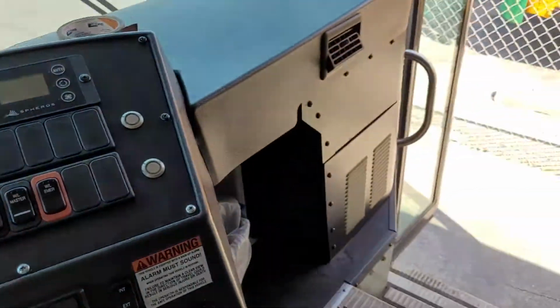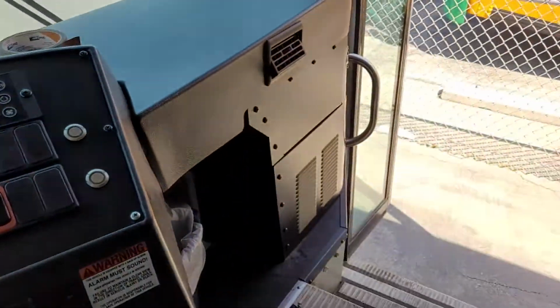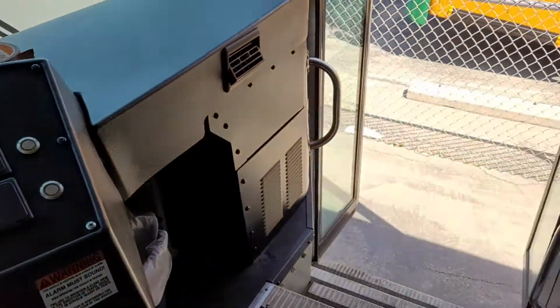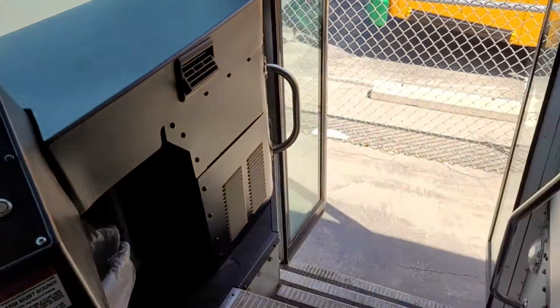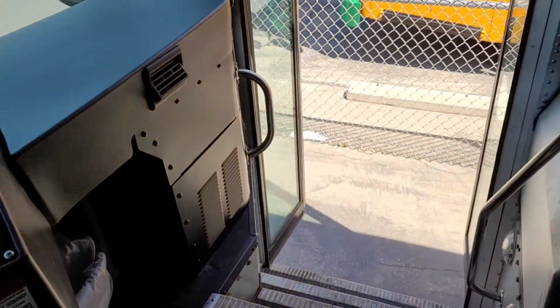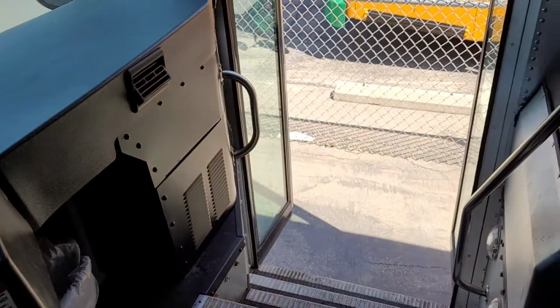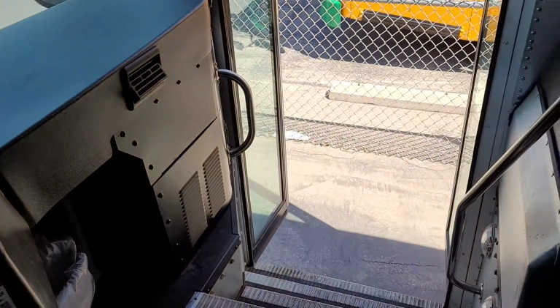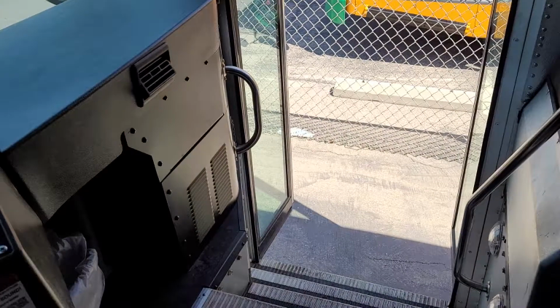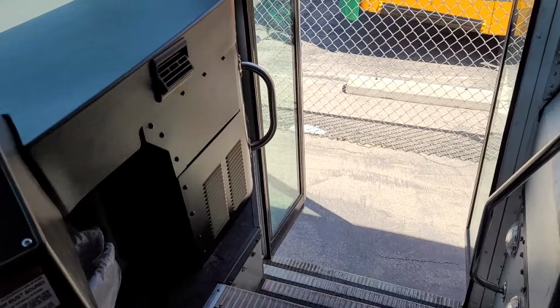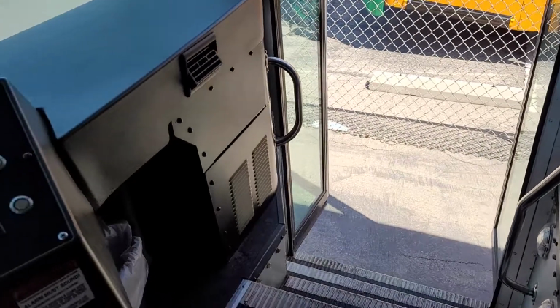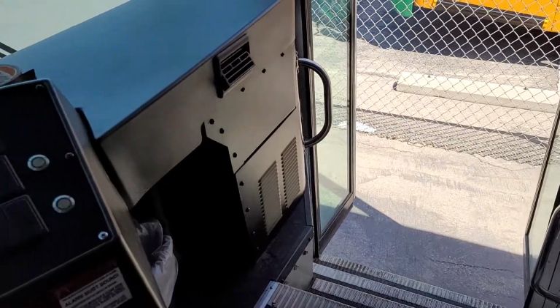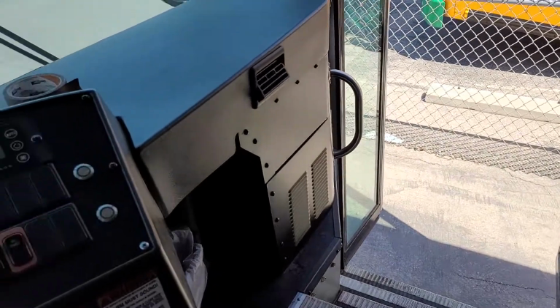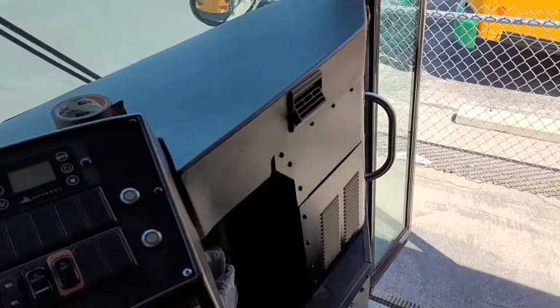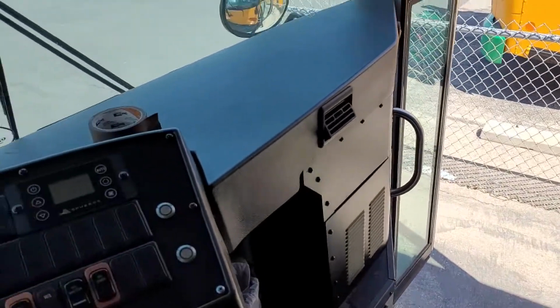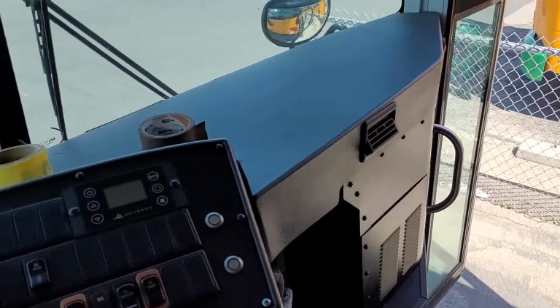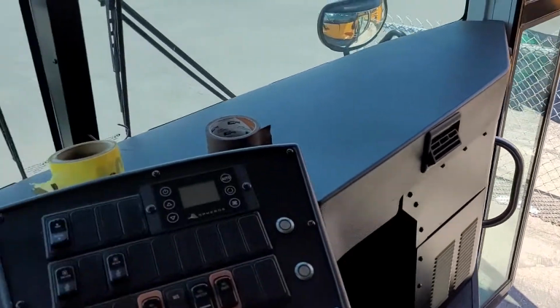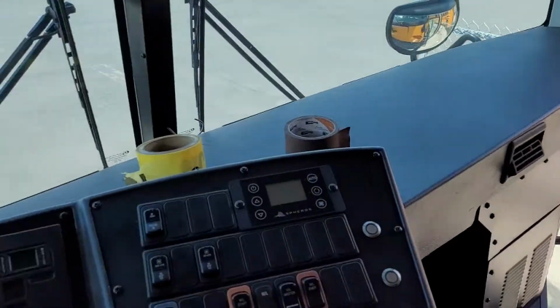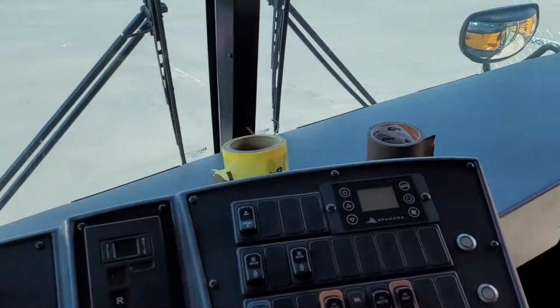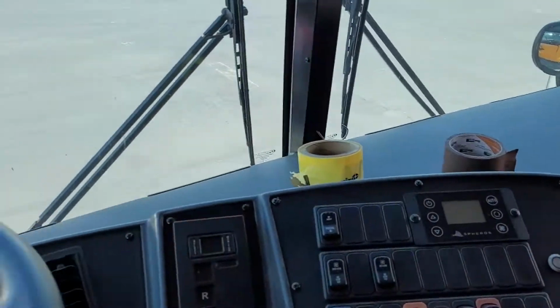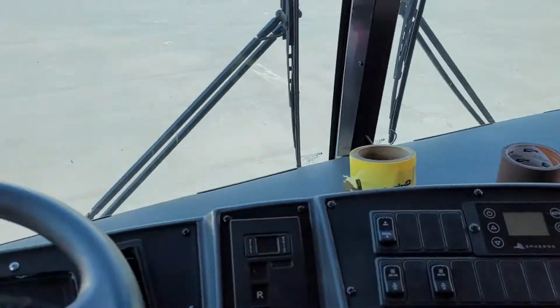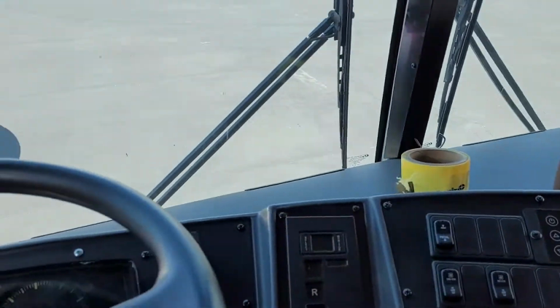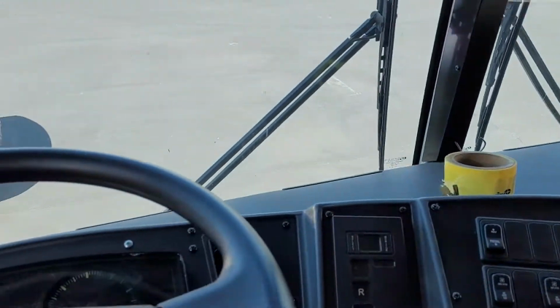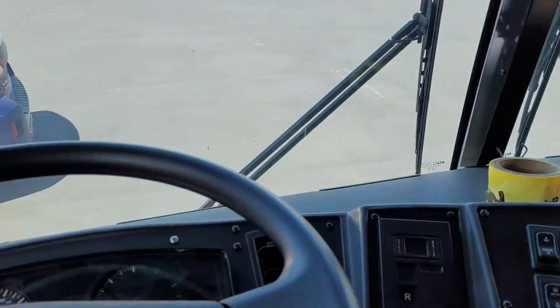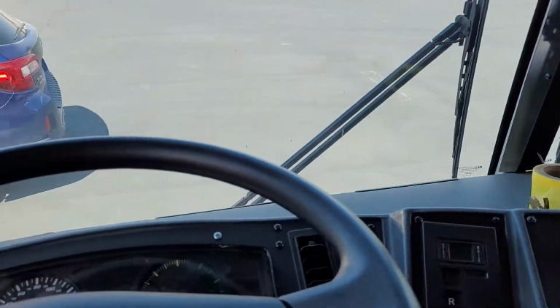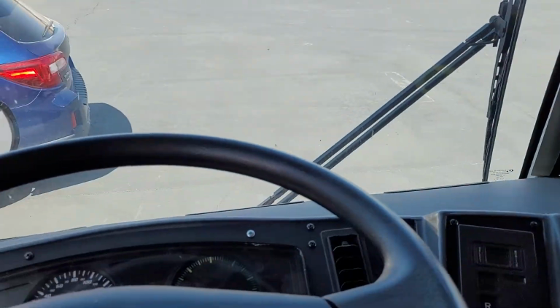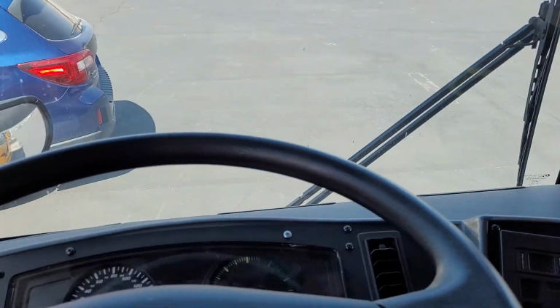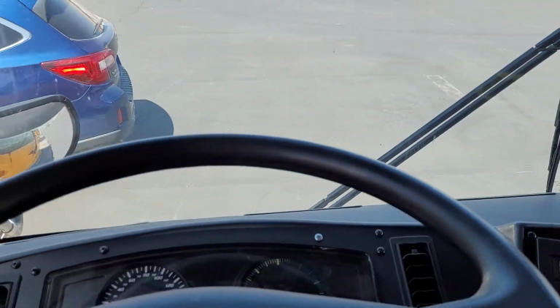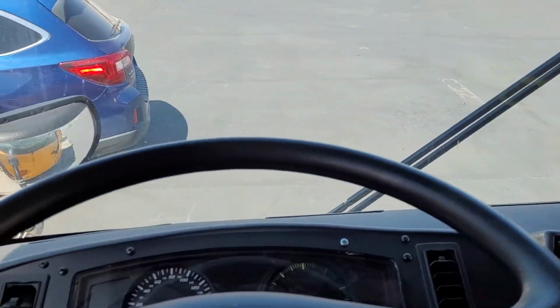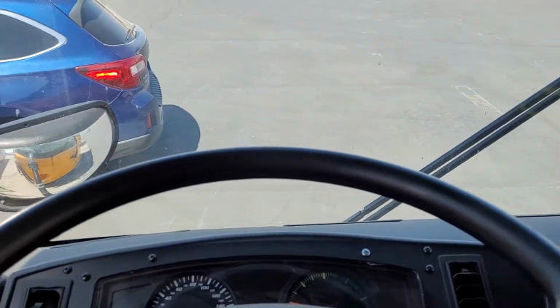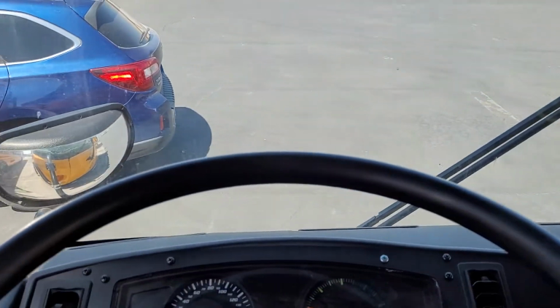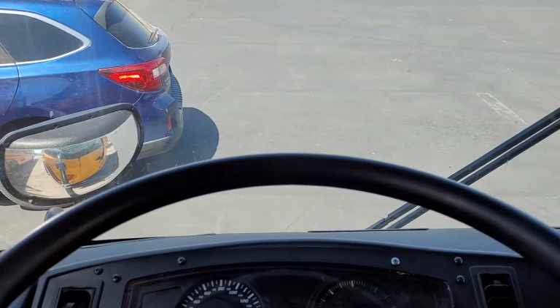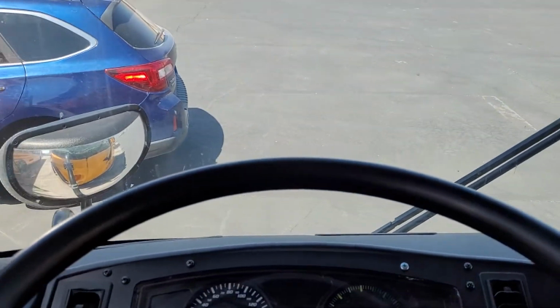All right, nice buses. I like this one — driven it a couple times.